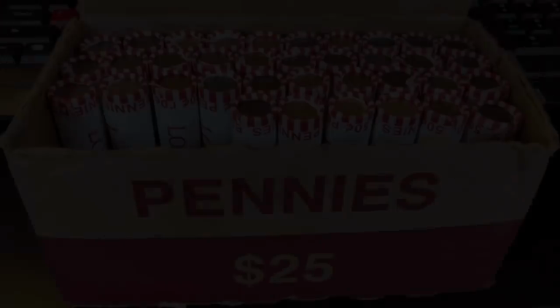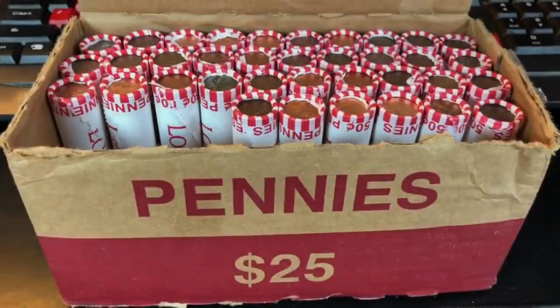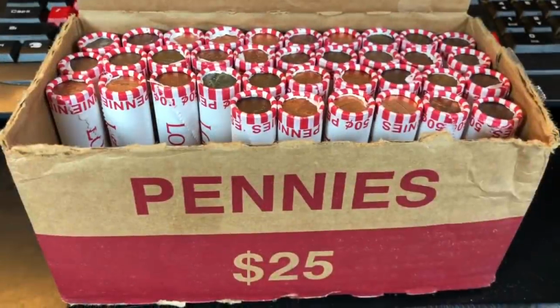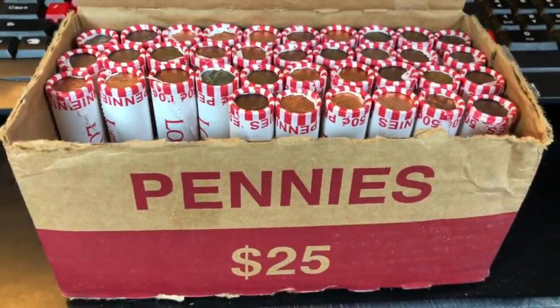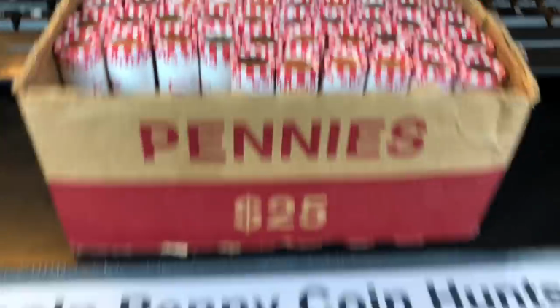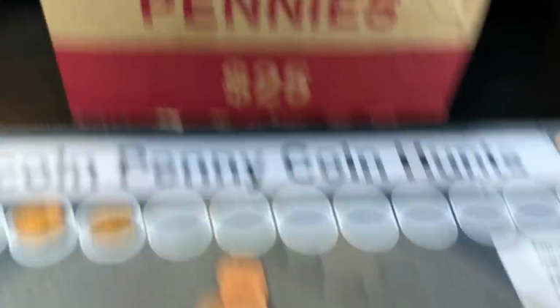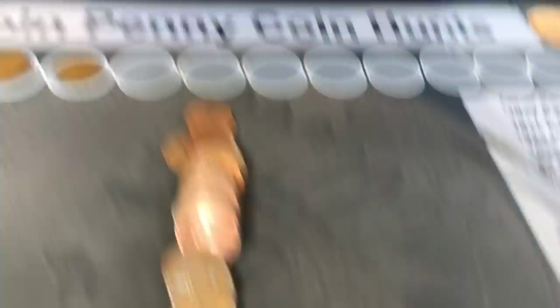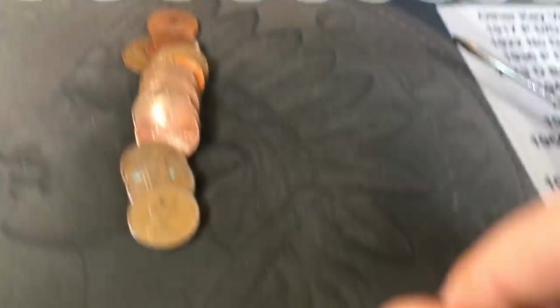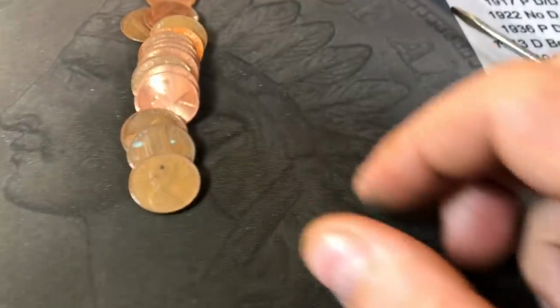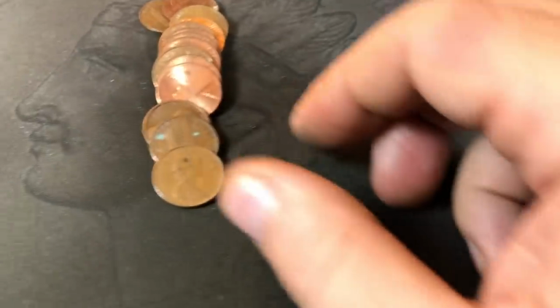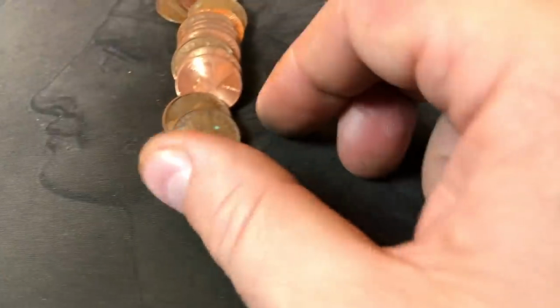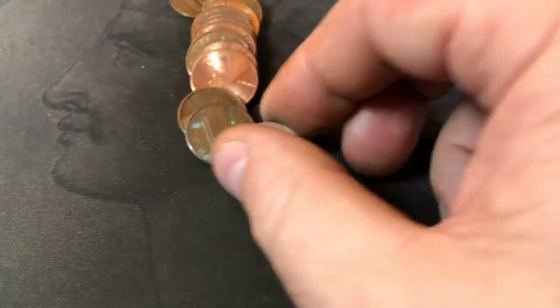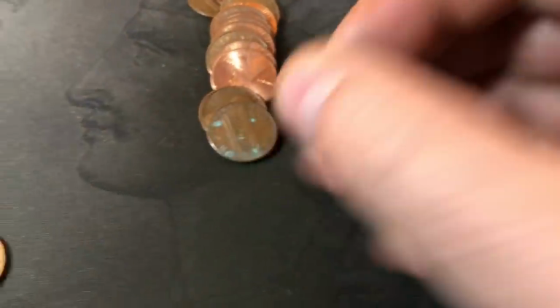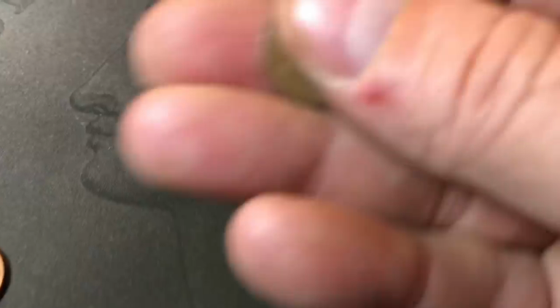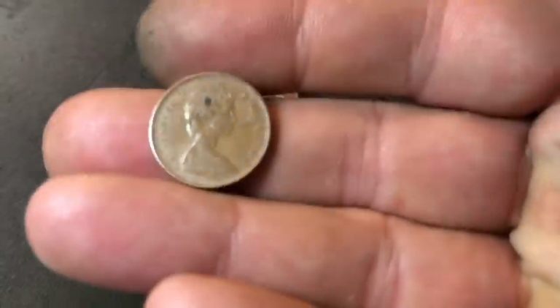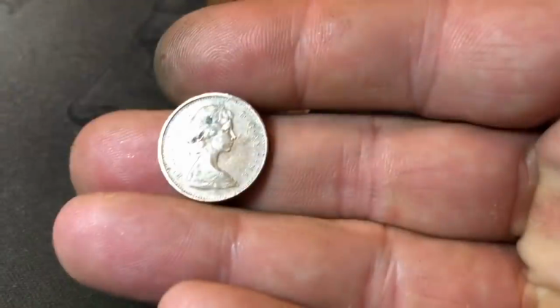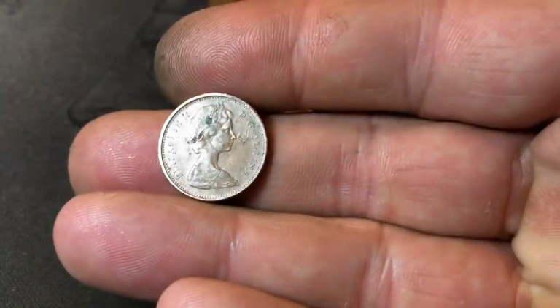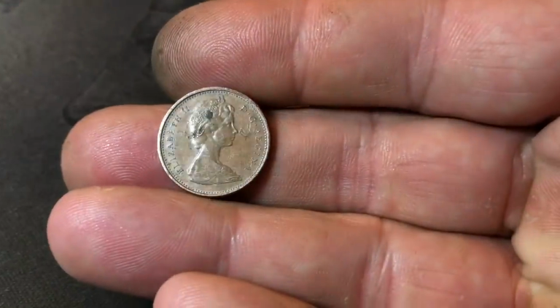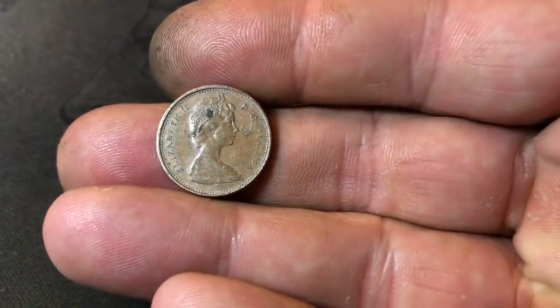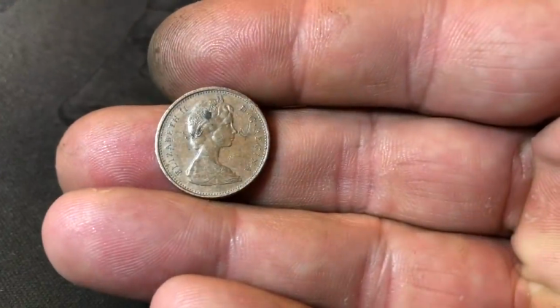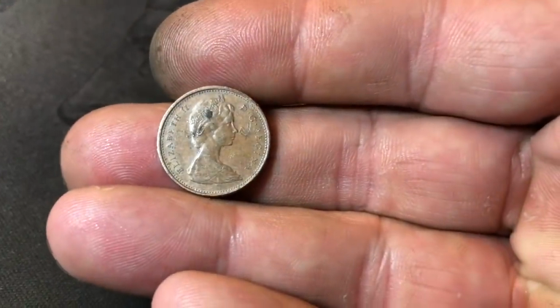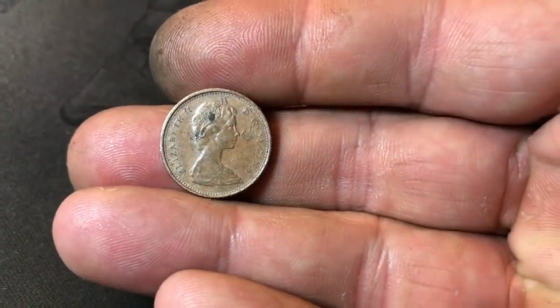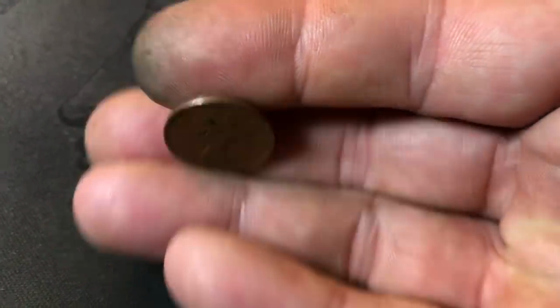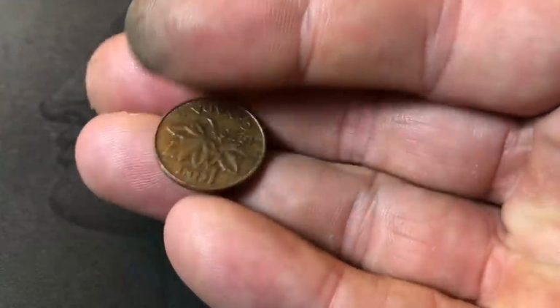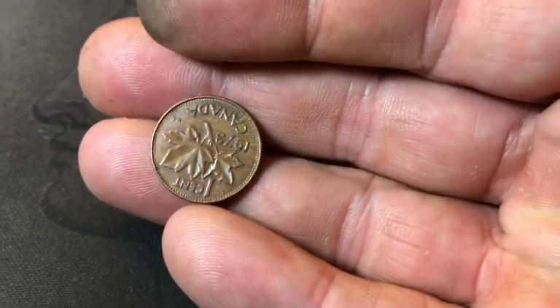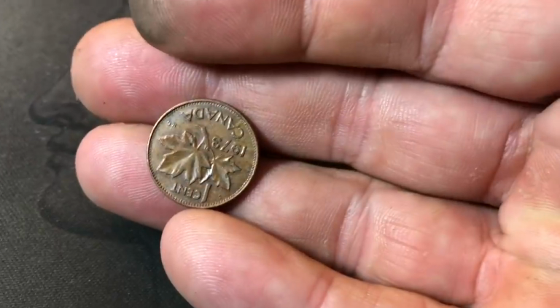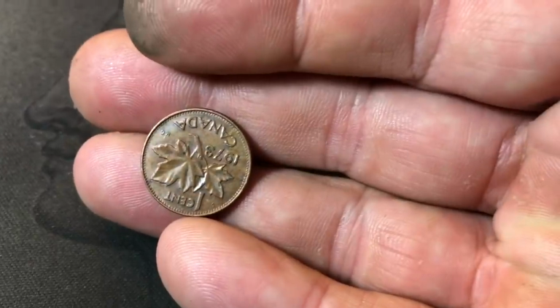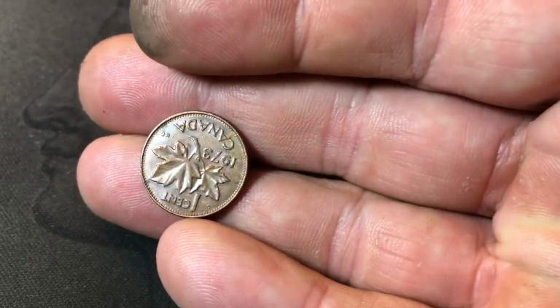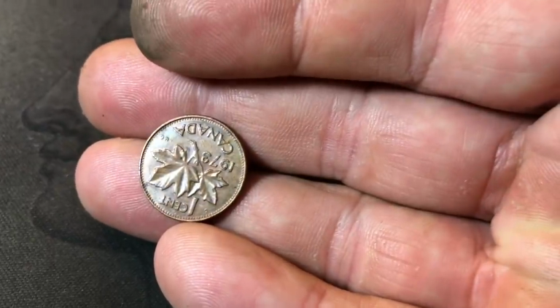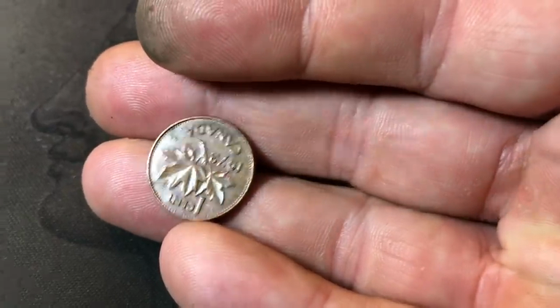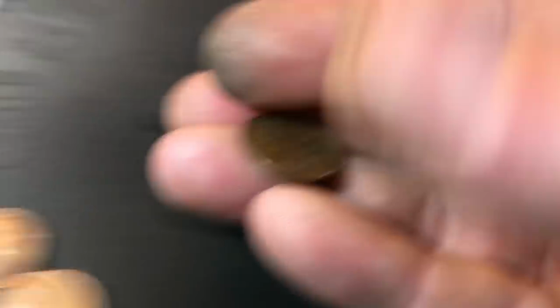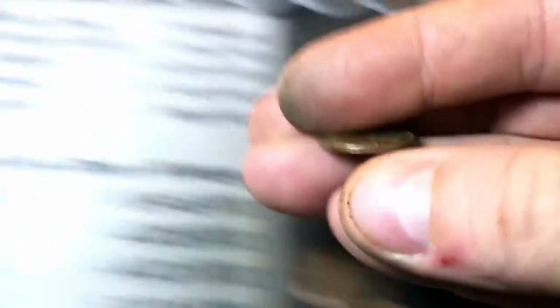Roll 14 and we have a Canadian cent — first one from Alabama — 1973.